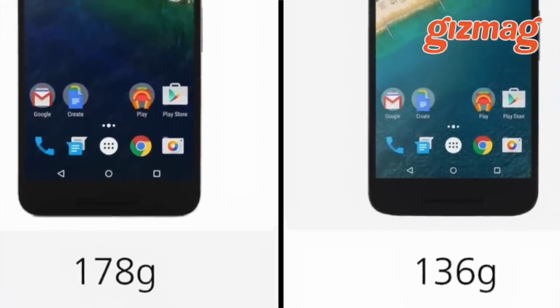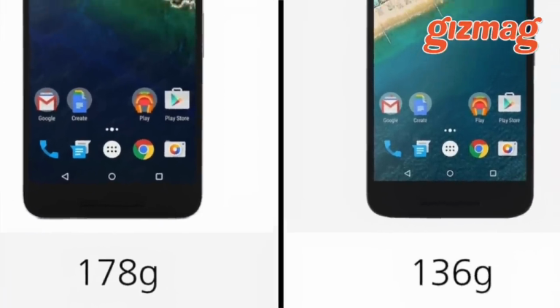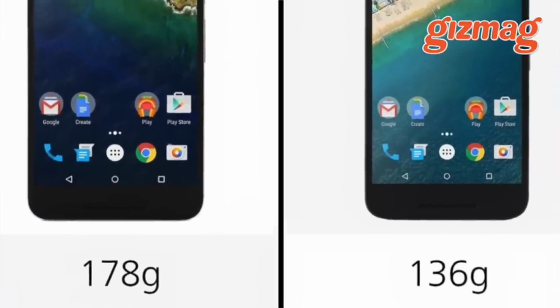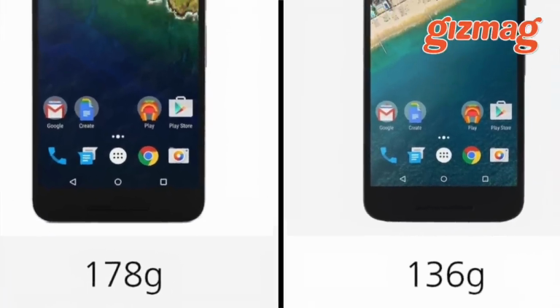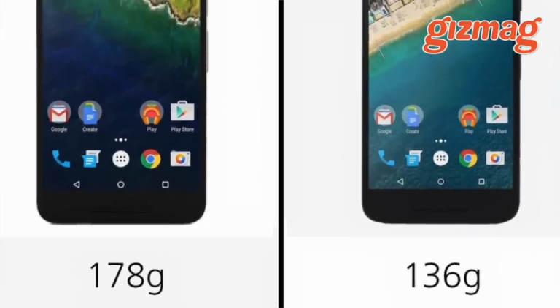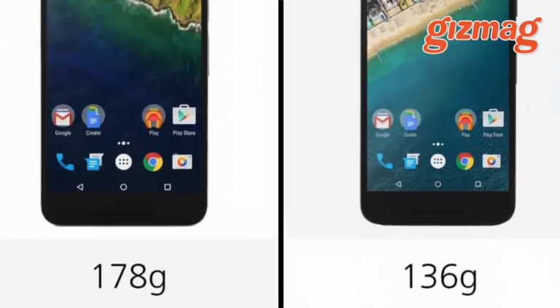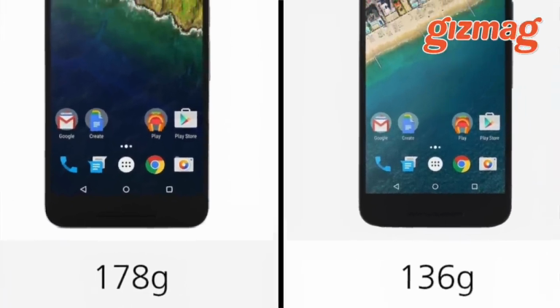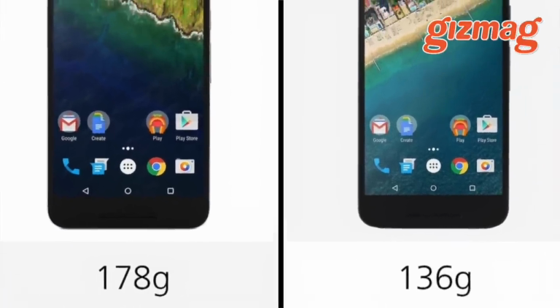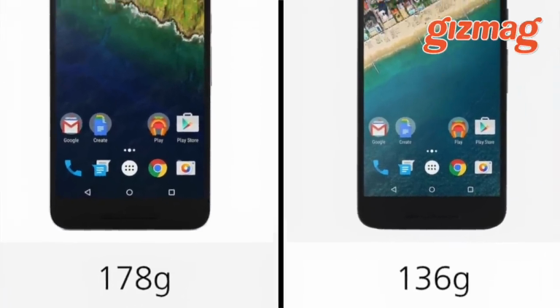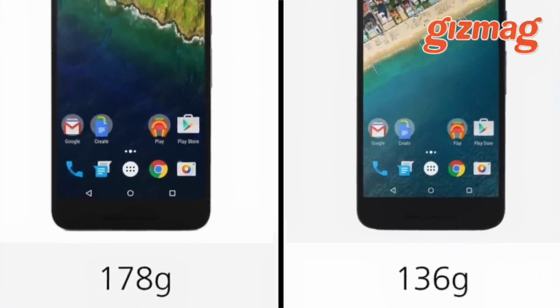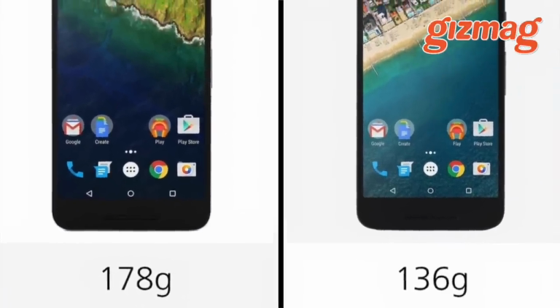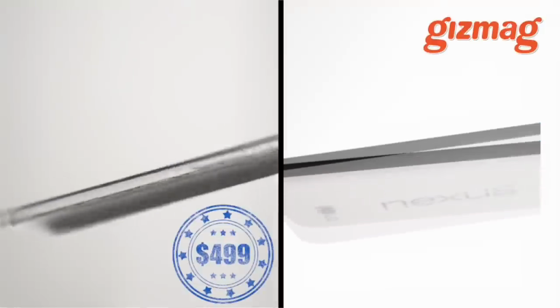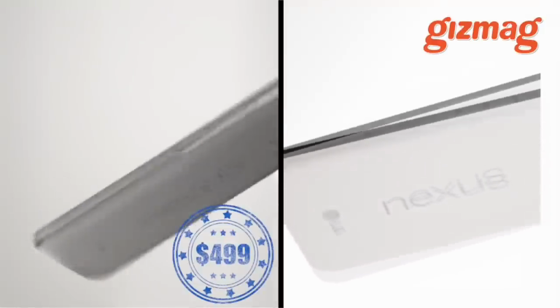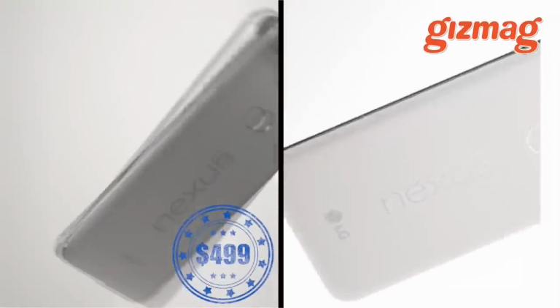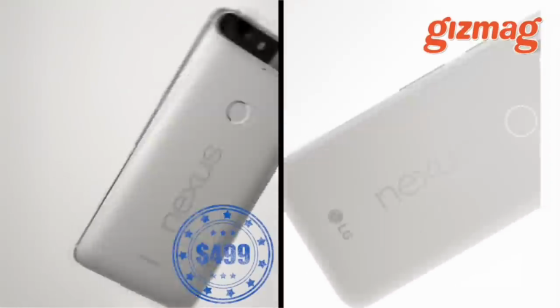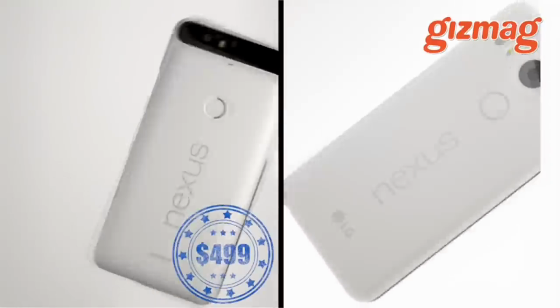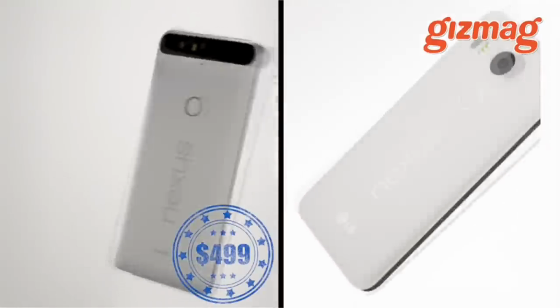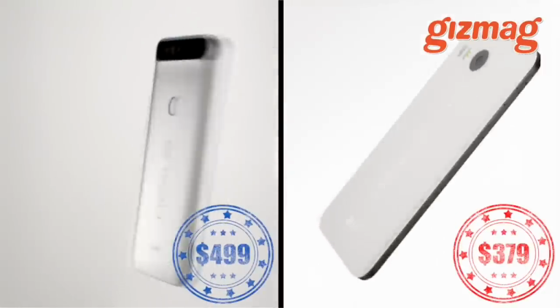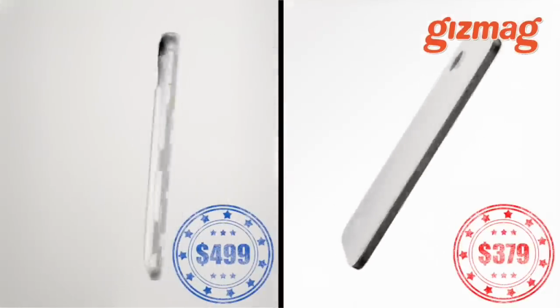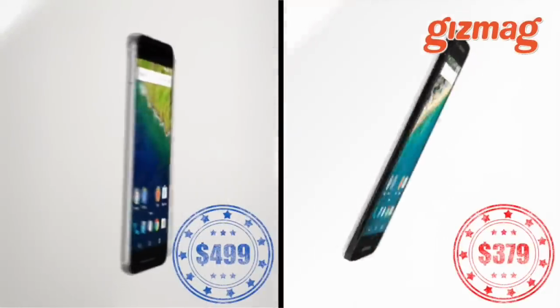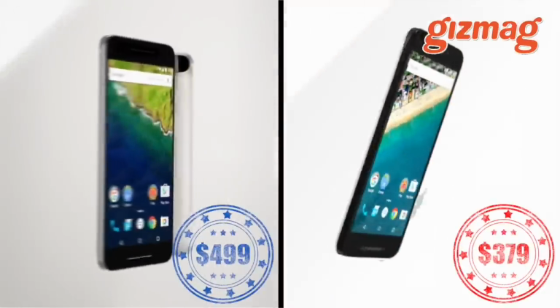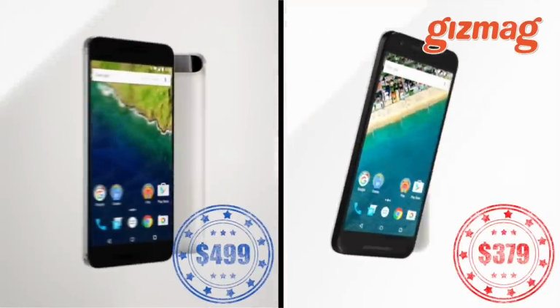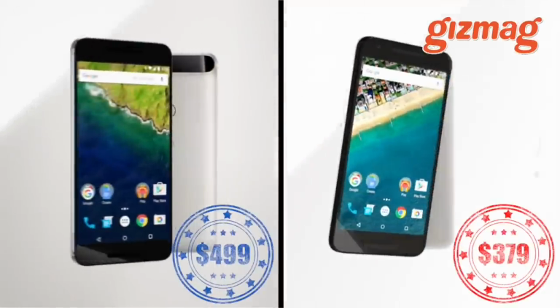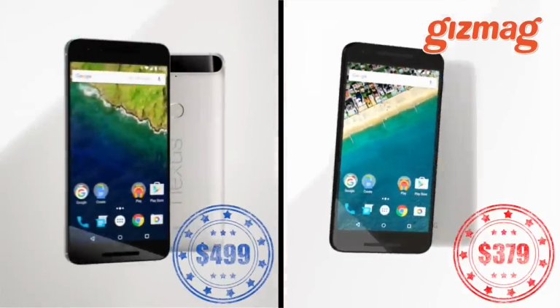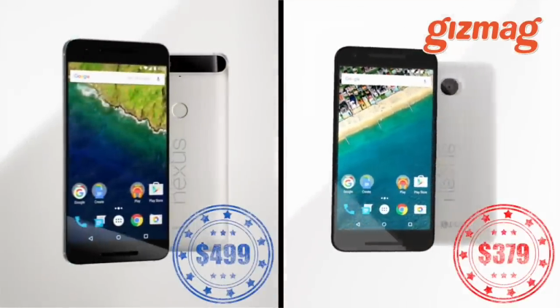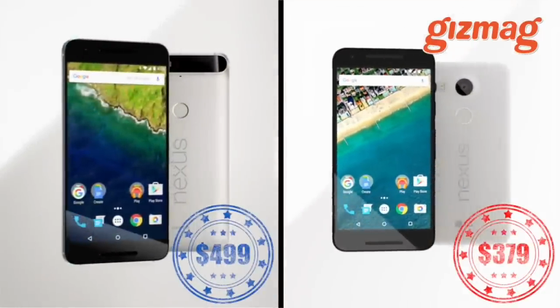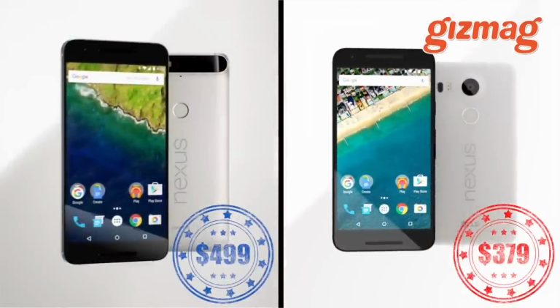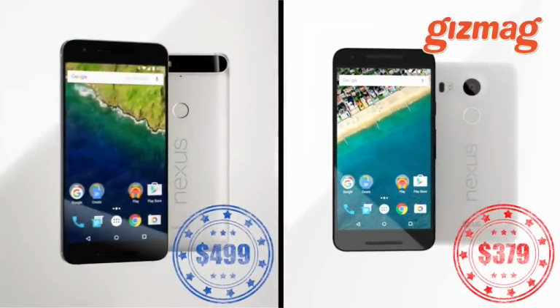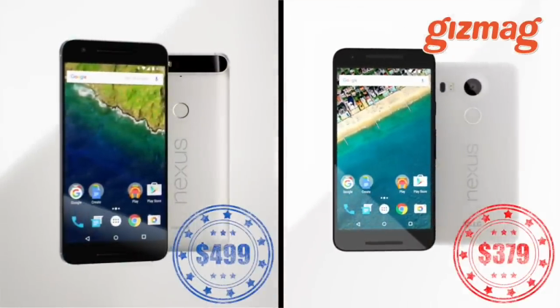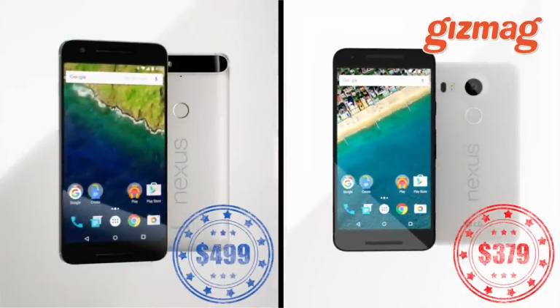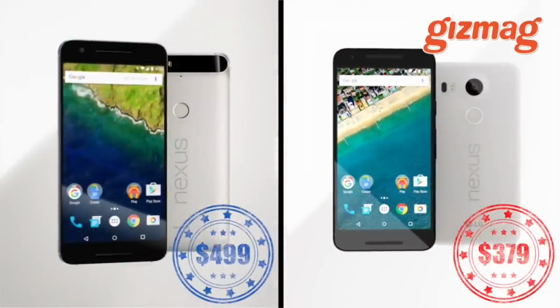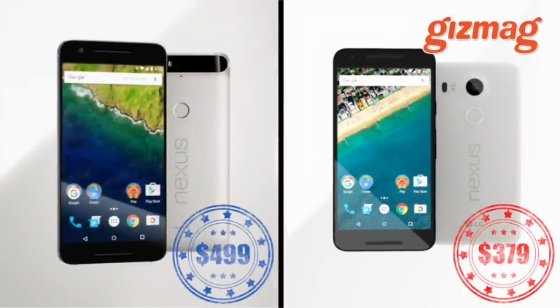The price difference? Just 120 US dollars. We're looking forward to seeing how they stack up against Samsung's Galaxy Series.